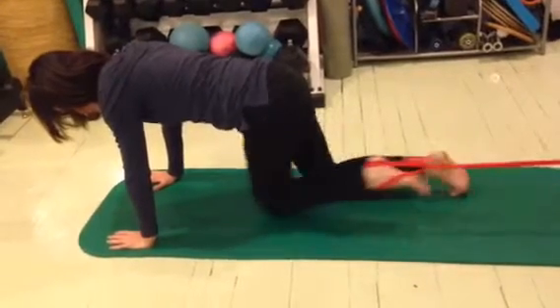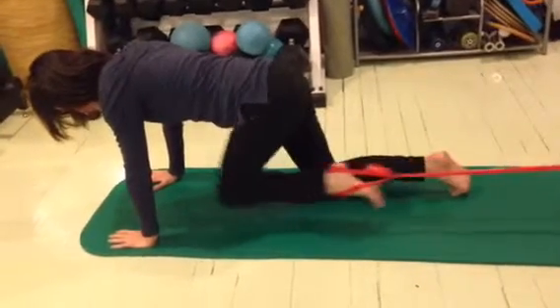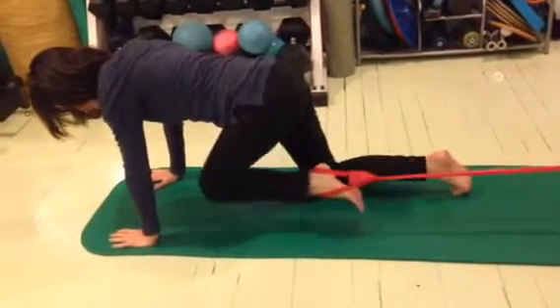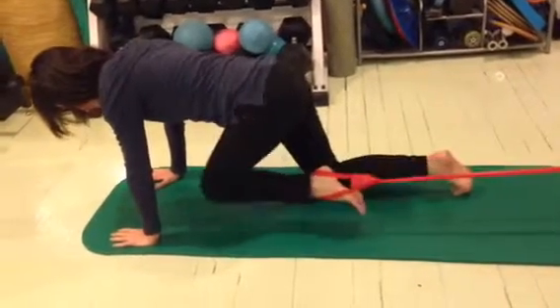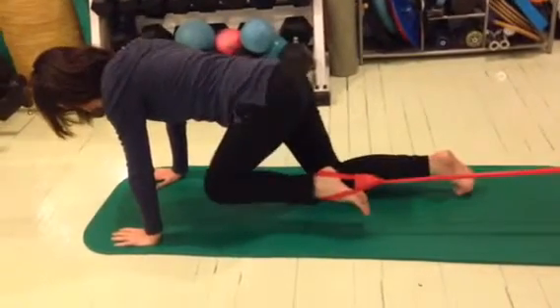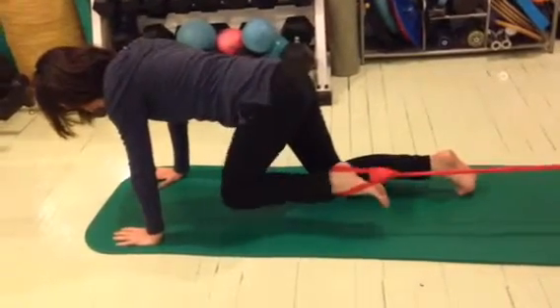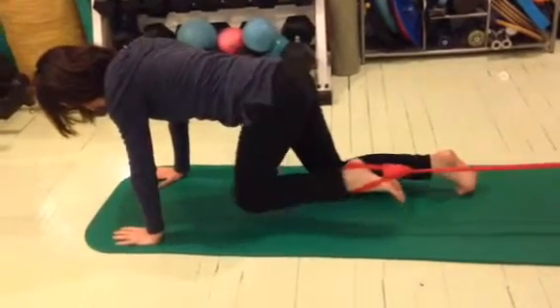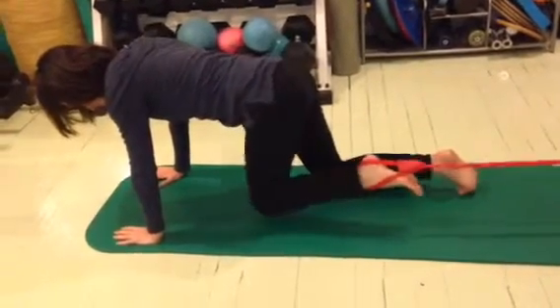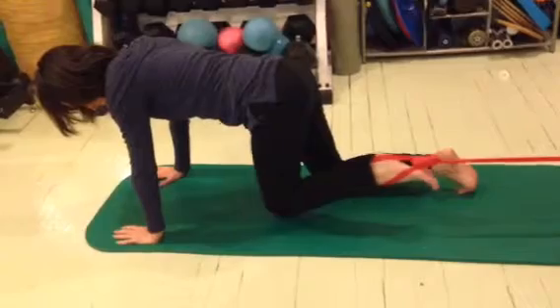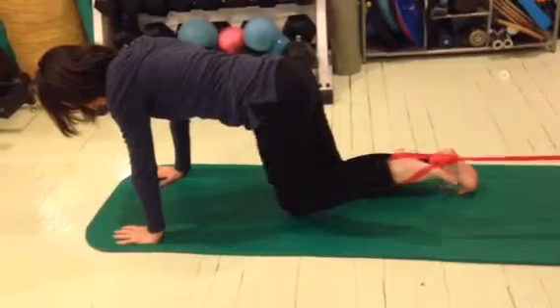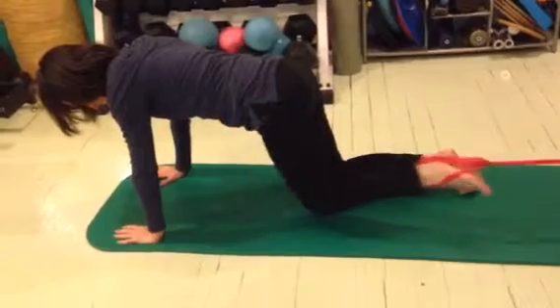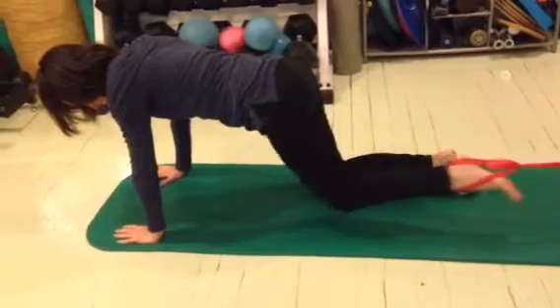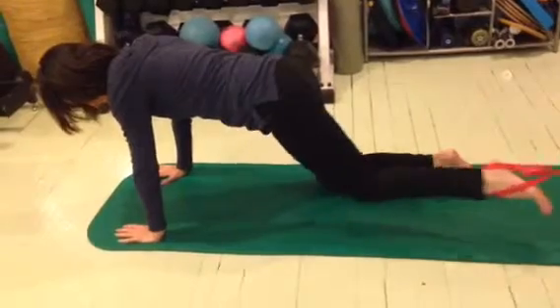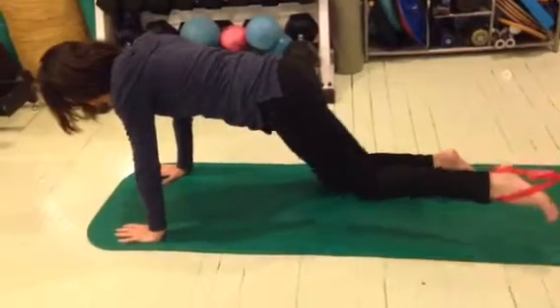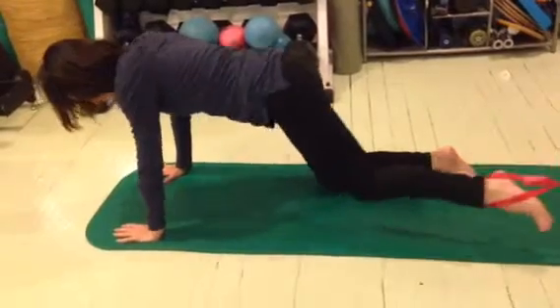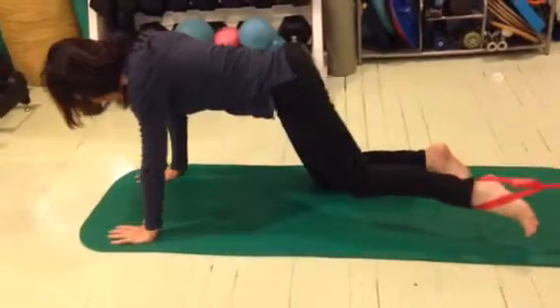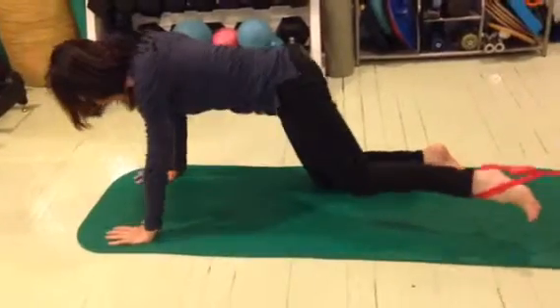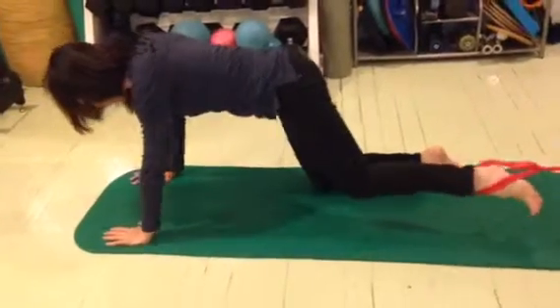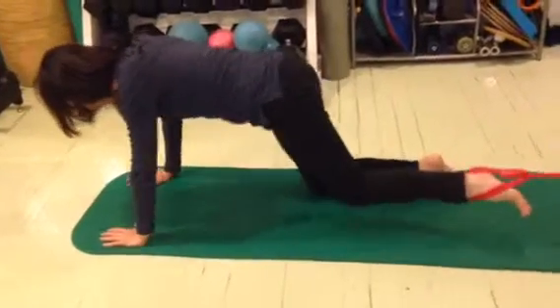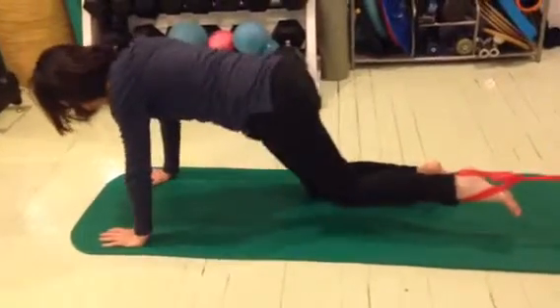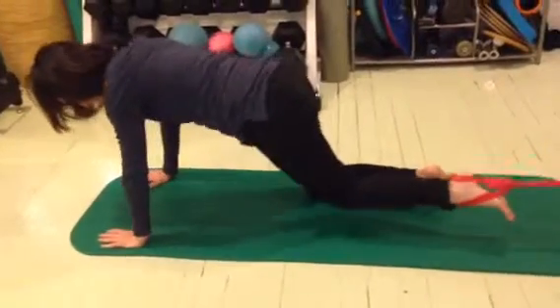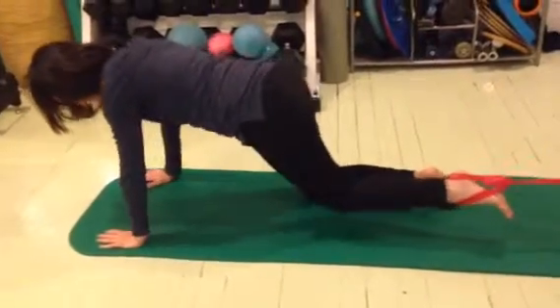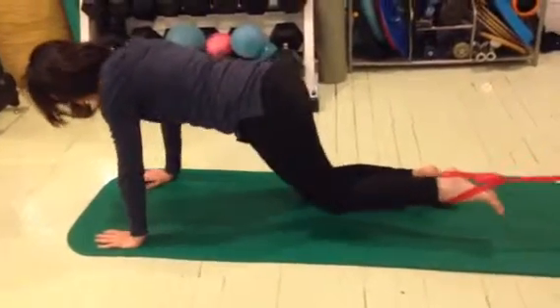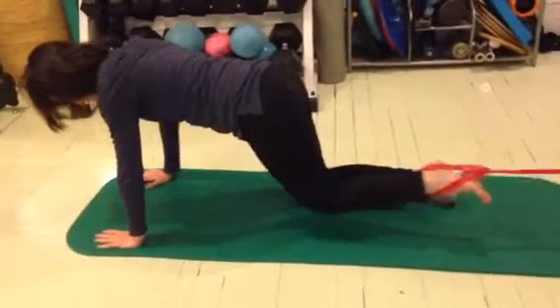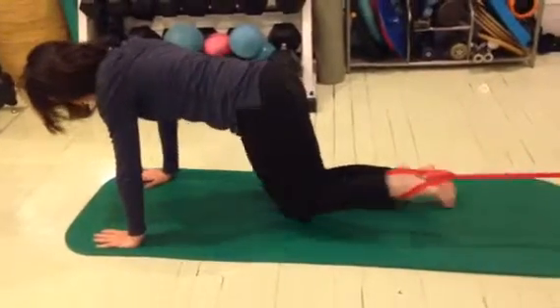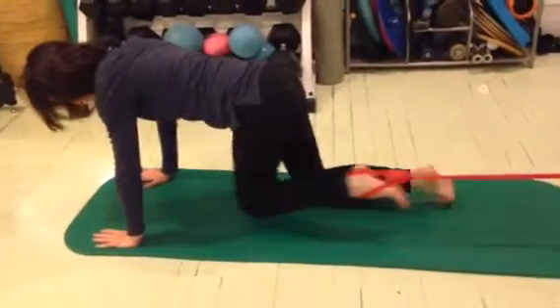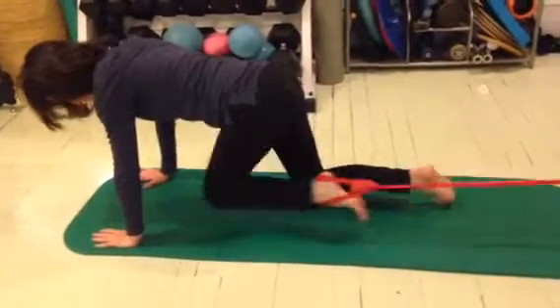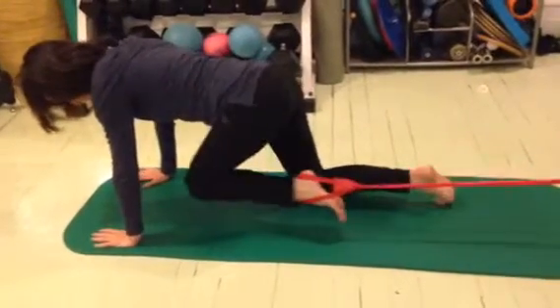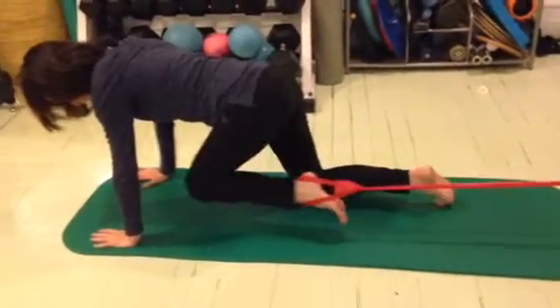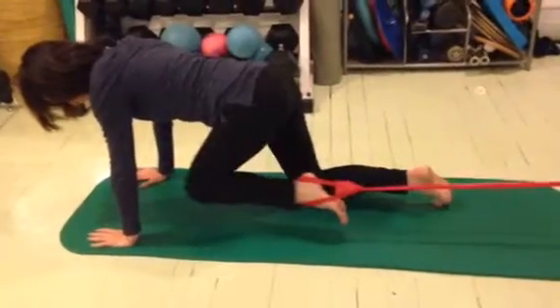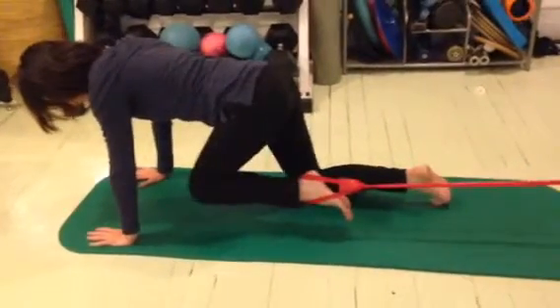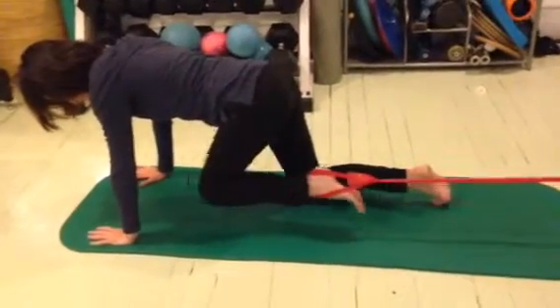Two sets of ten. Make sure you don't rotate — just stay squared off.